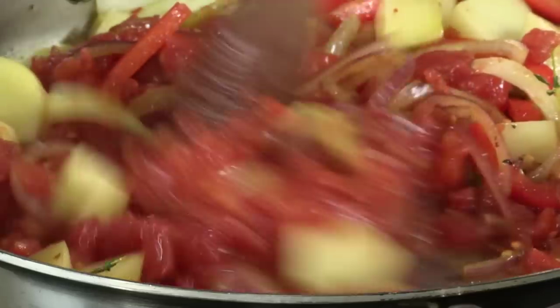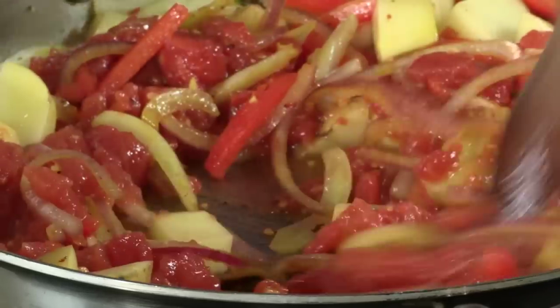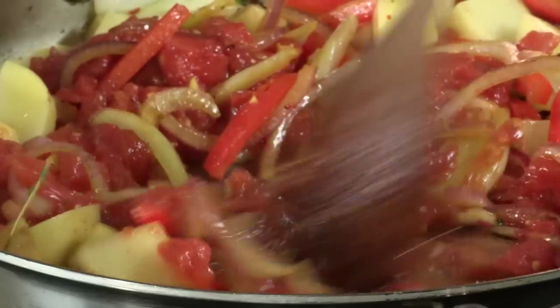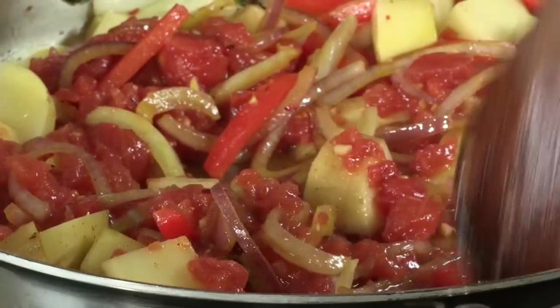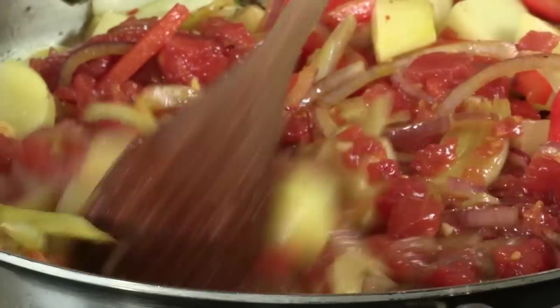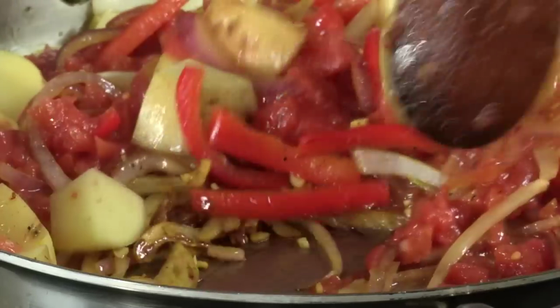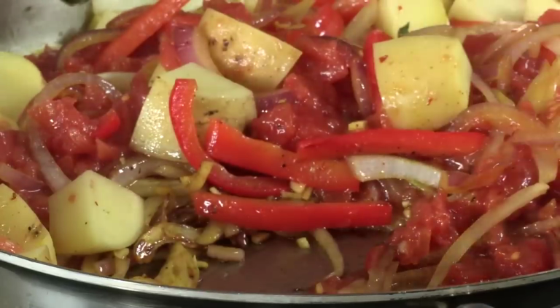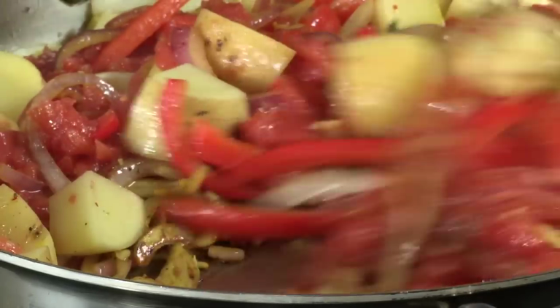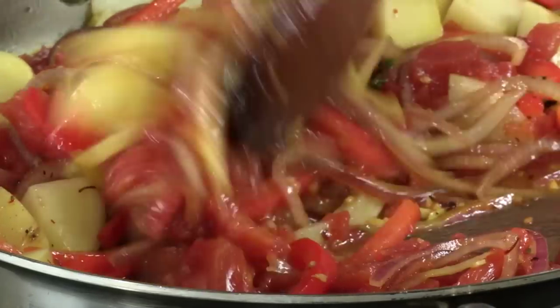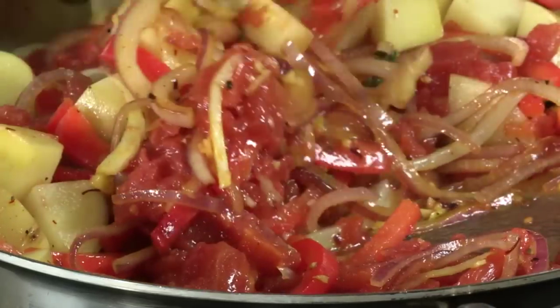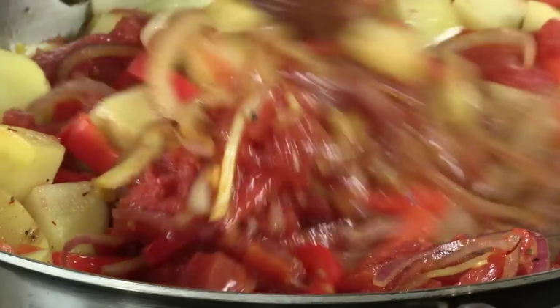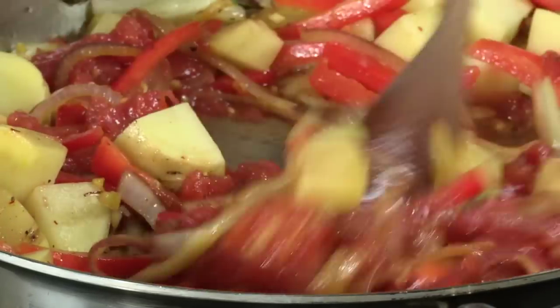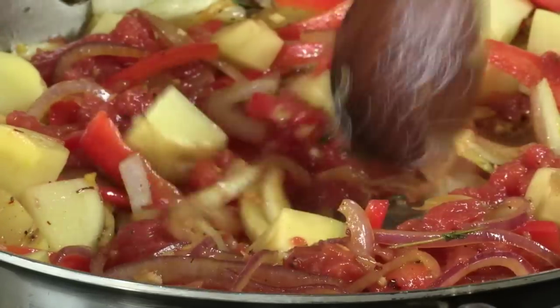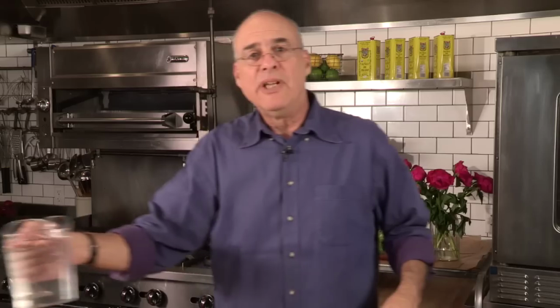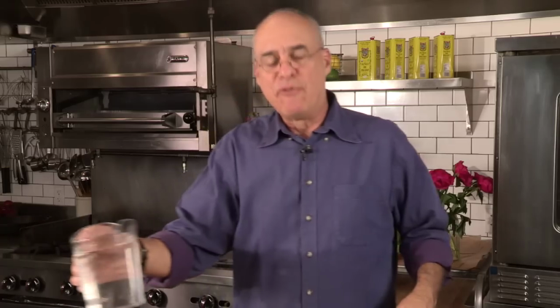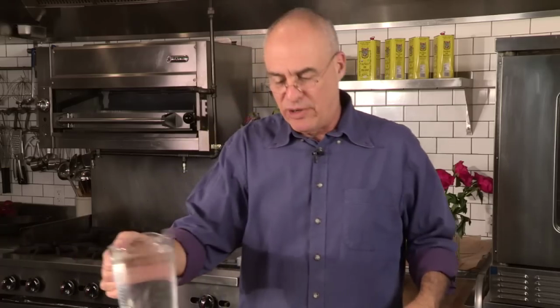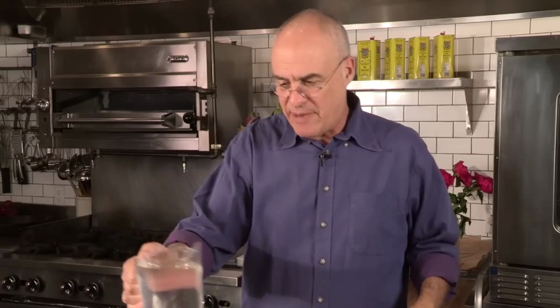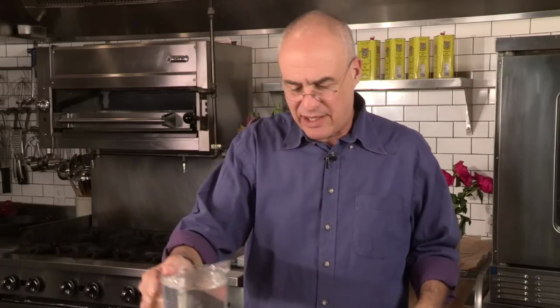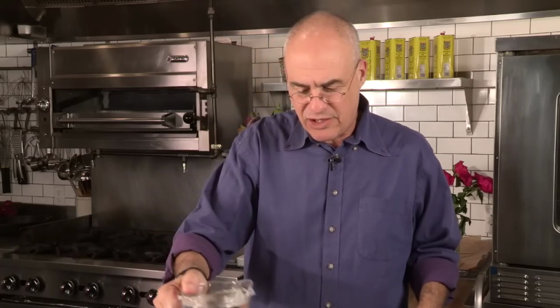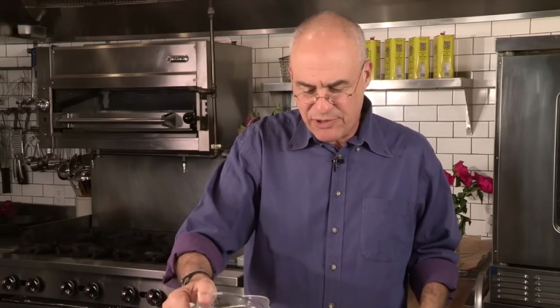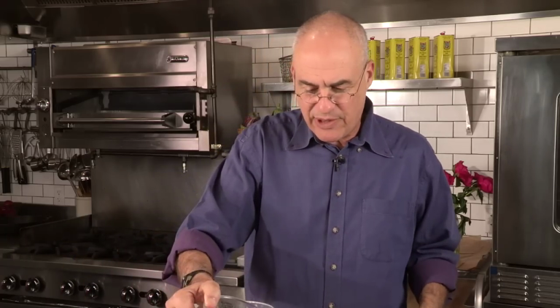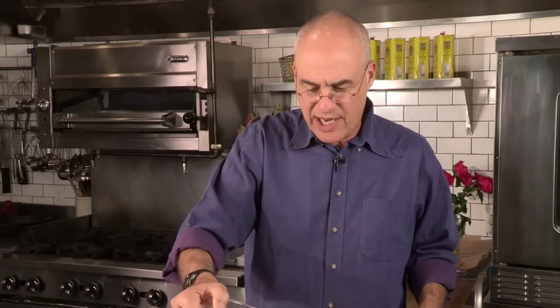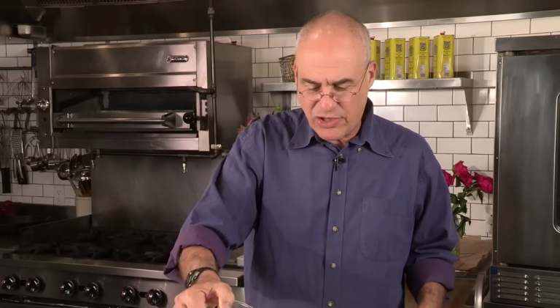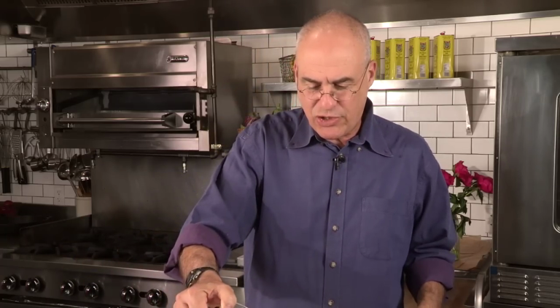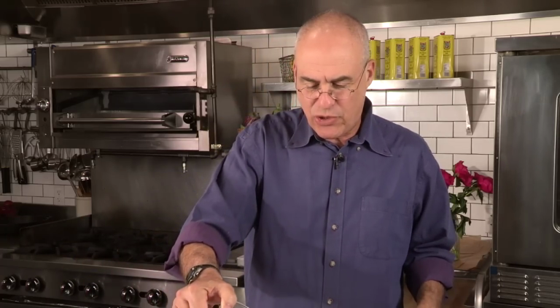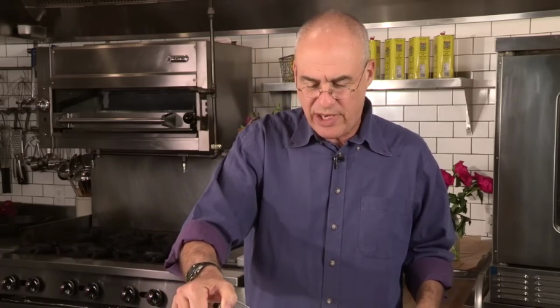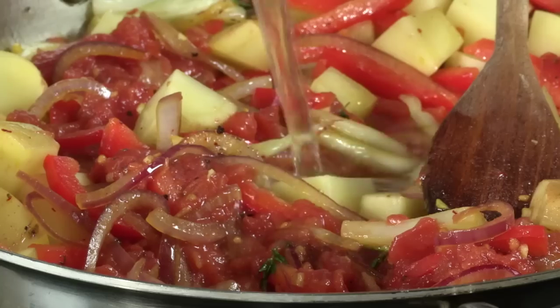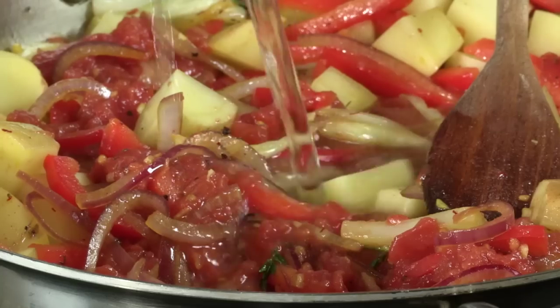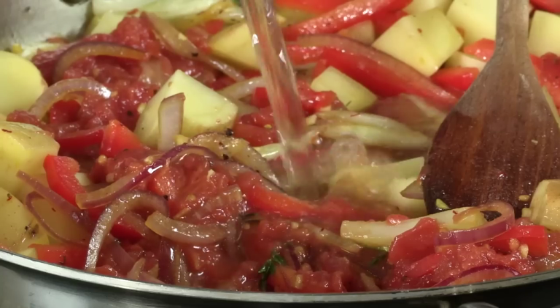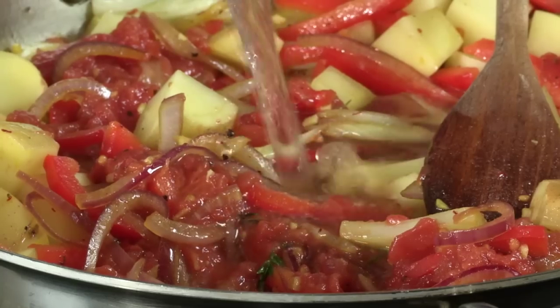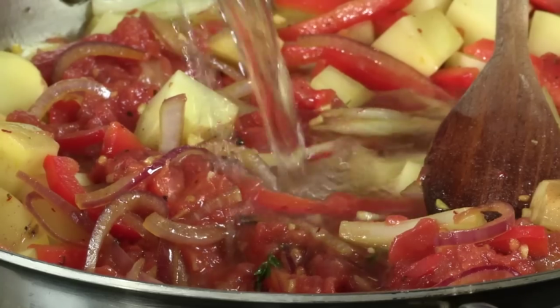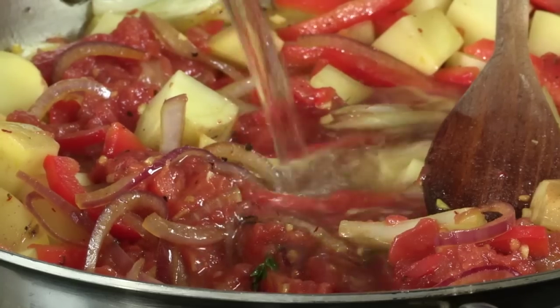After that's all blended, add enough water to make this stewy — two or three cups, say.